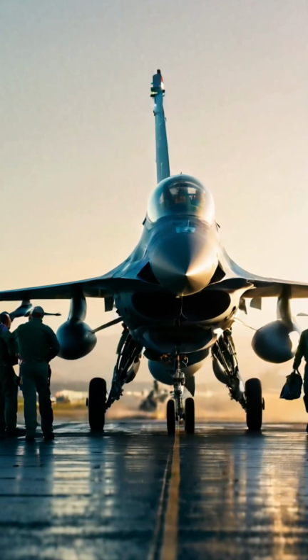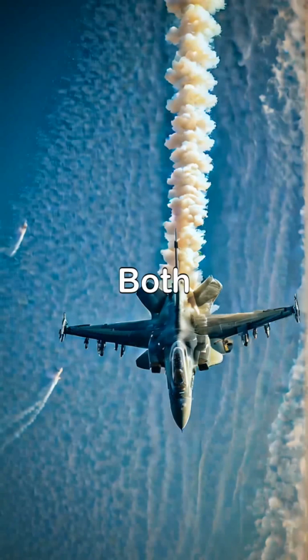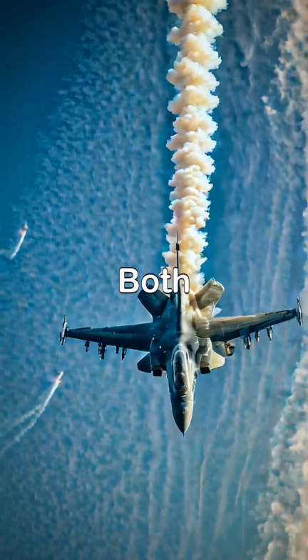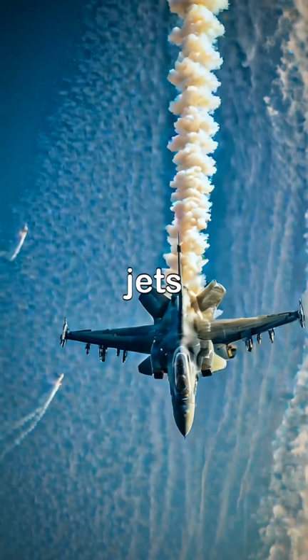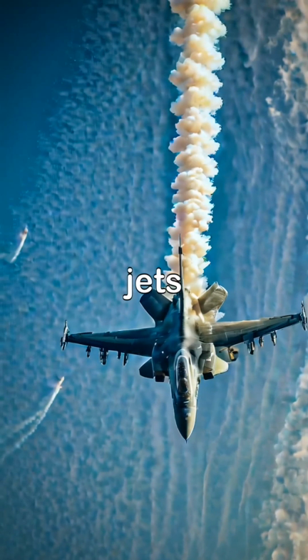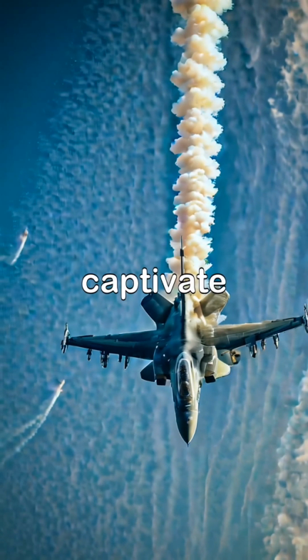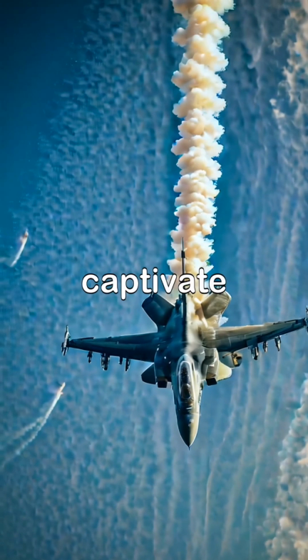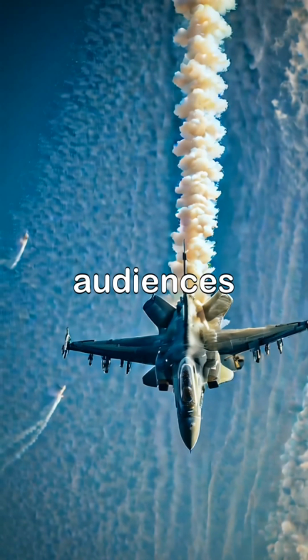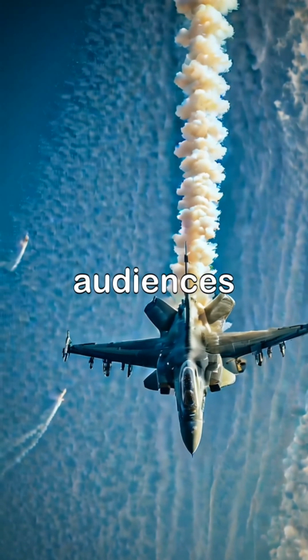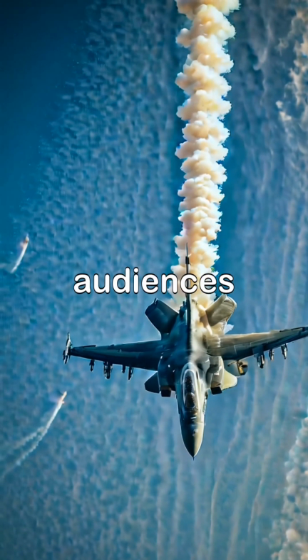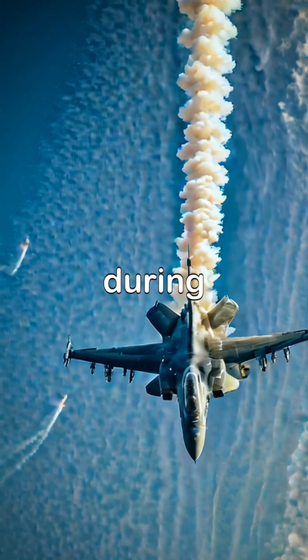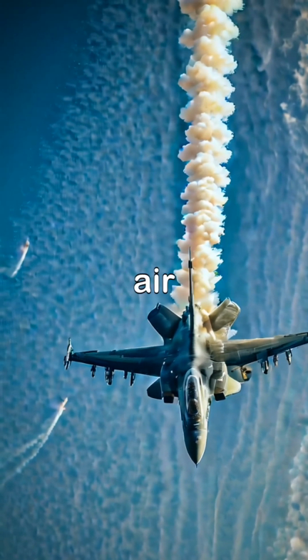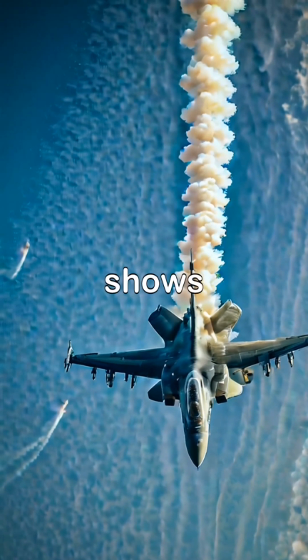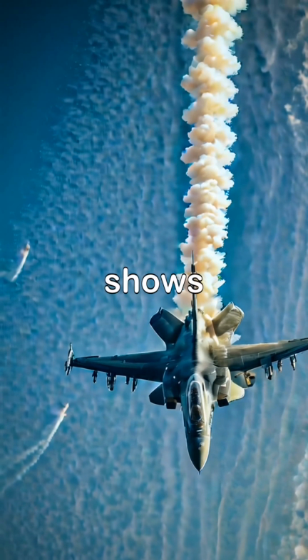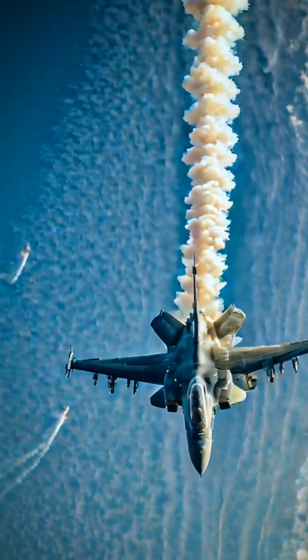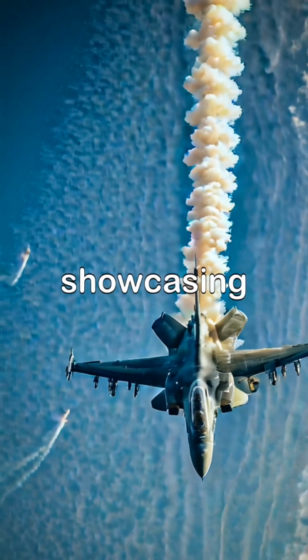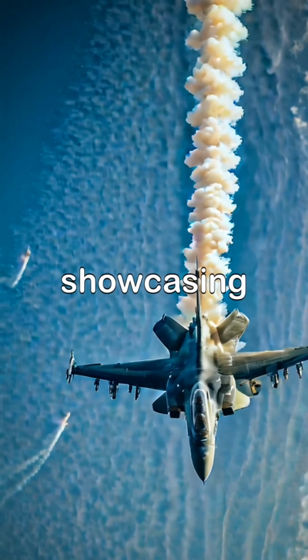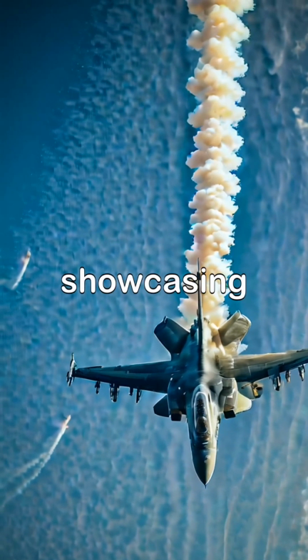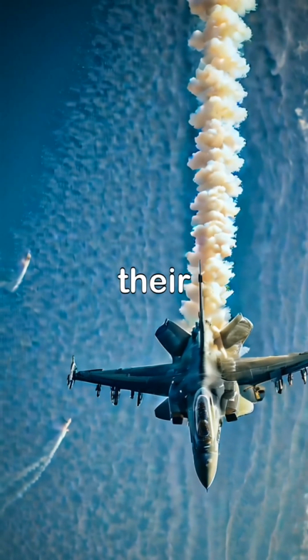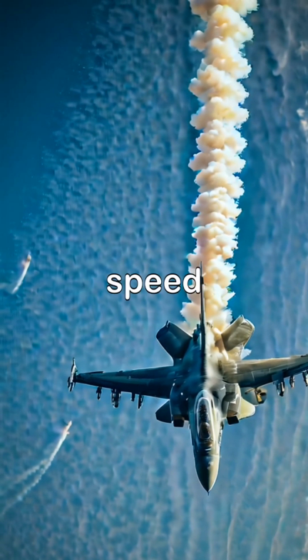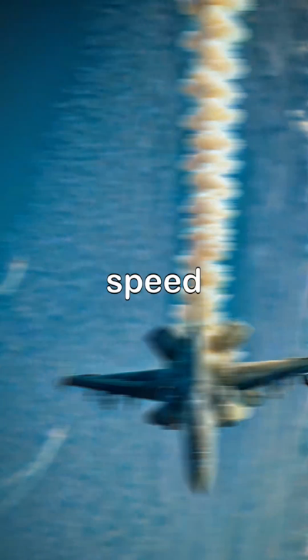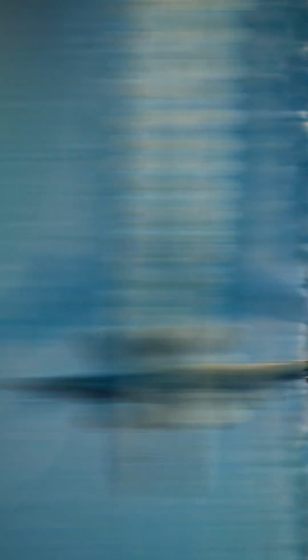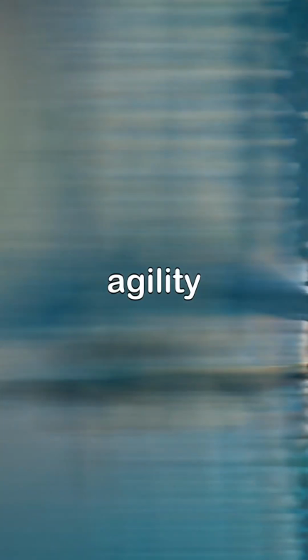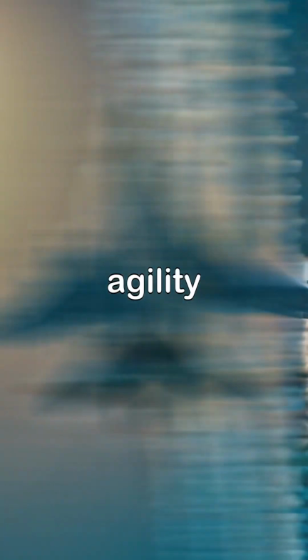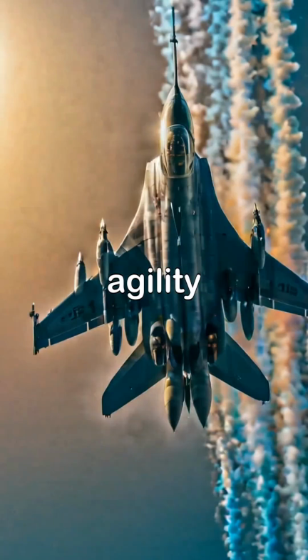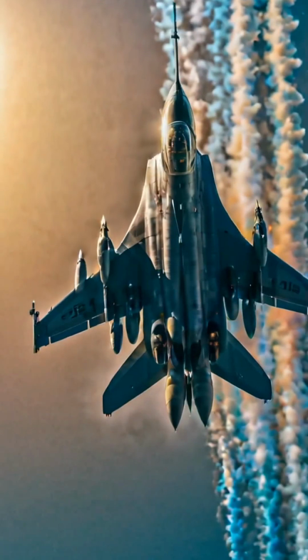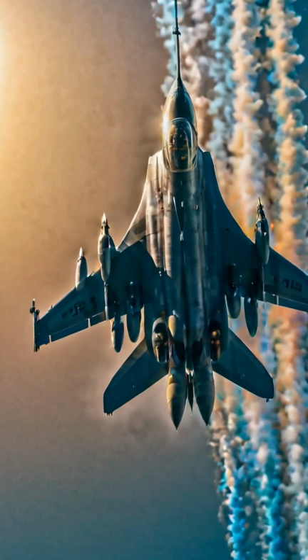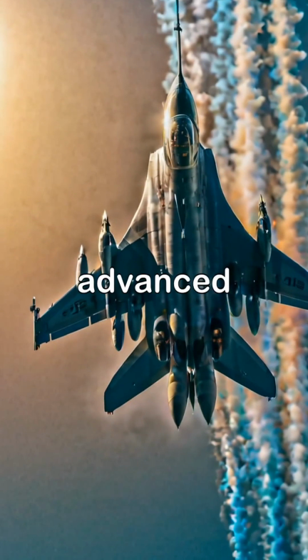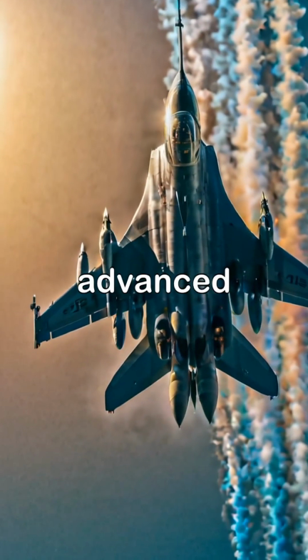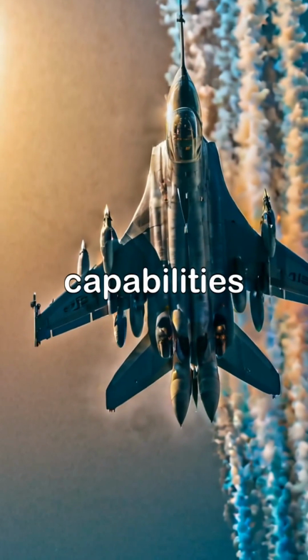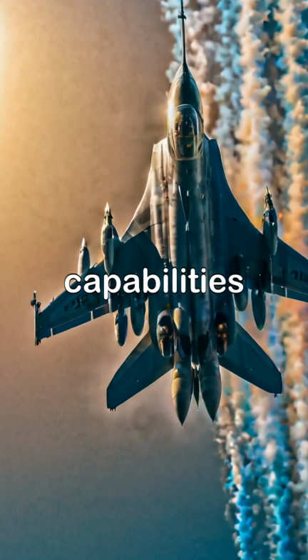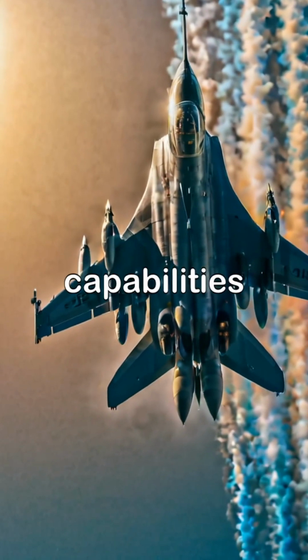Both jets captivate audiences during airshows, showcasing their speed, agility, and advanced capabilities.